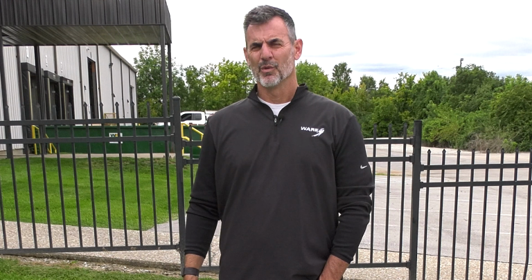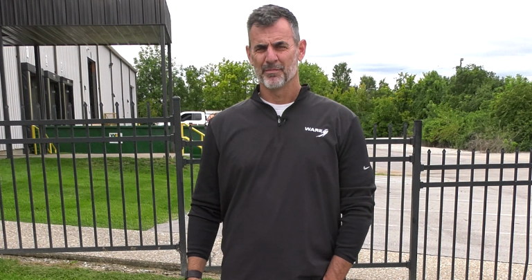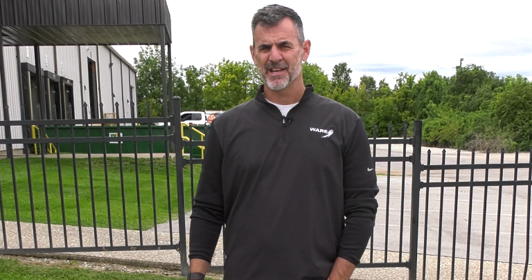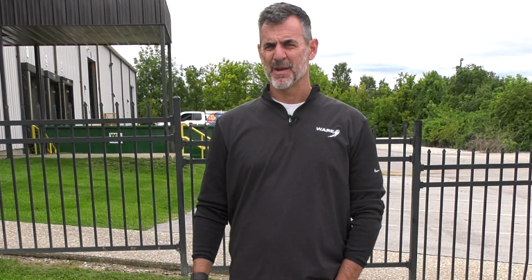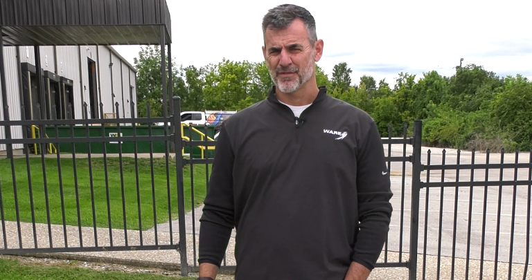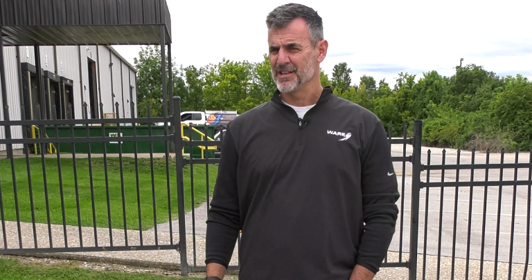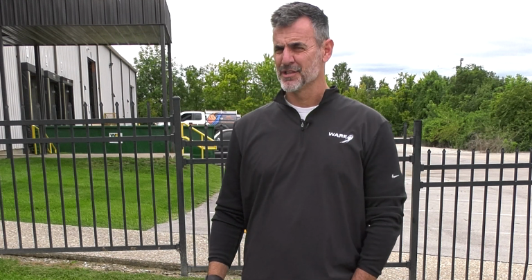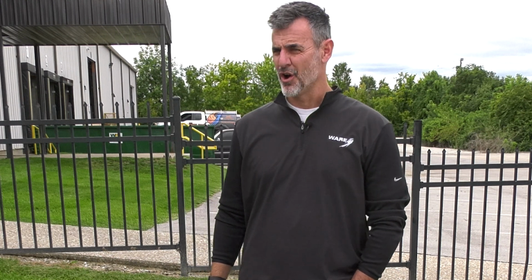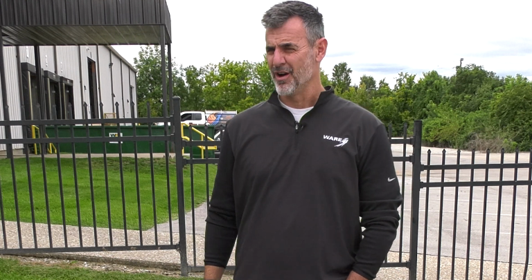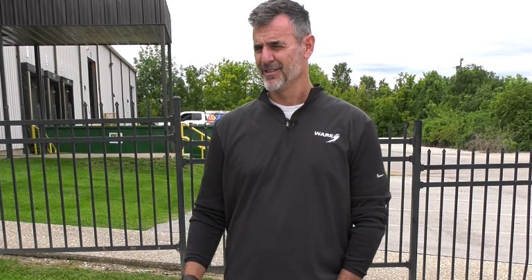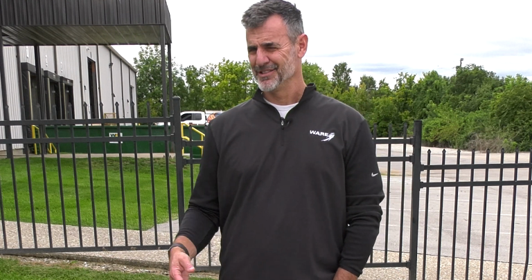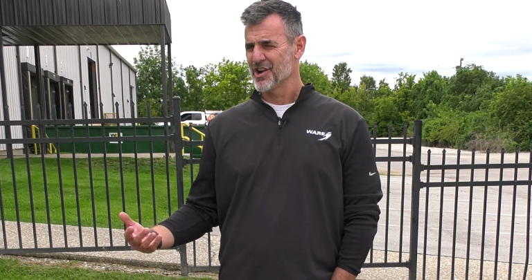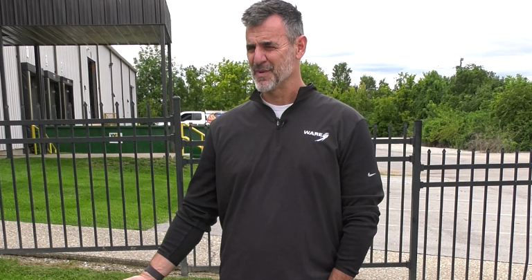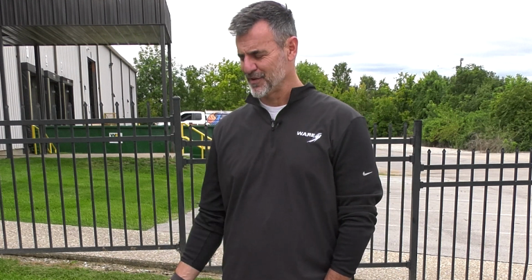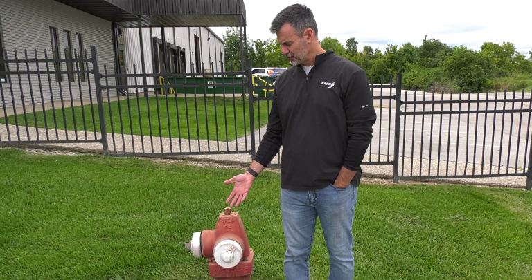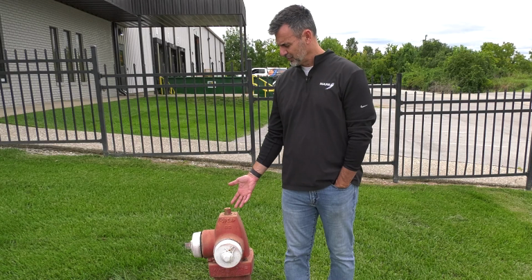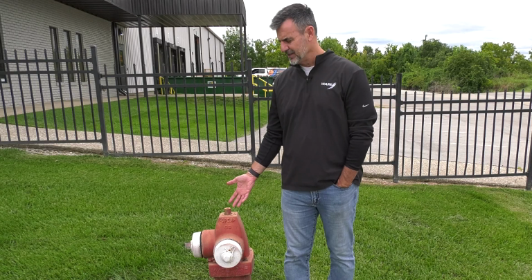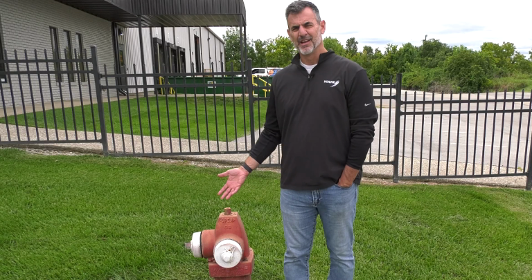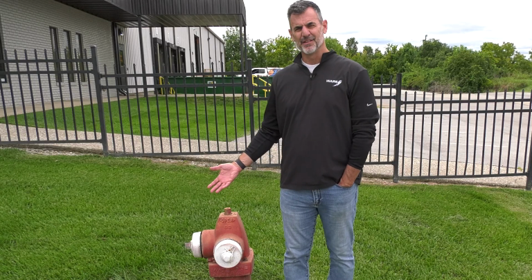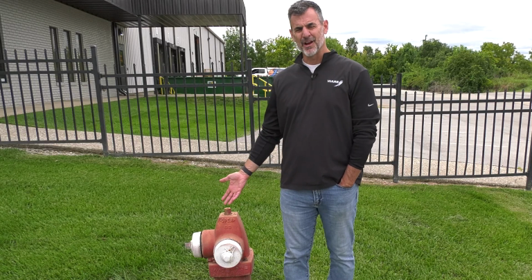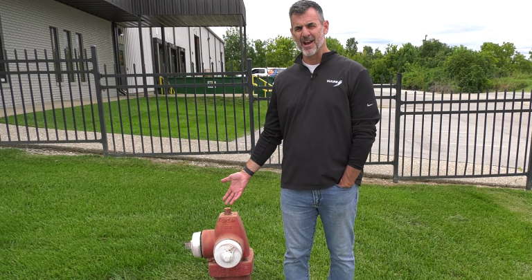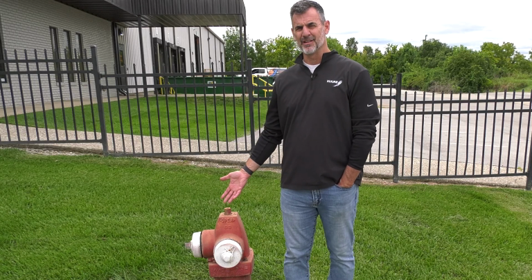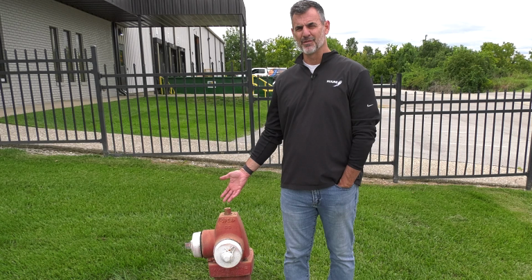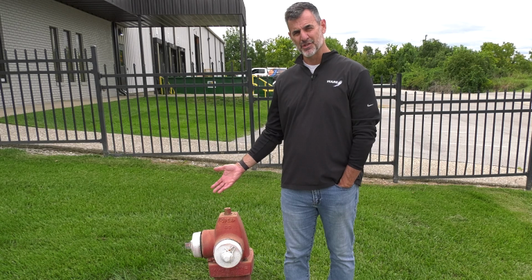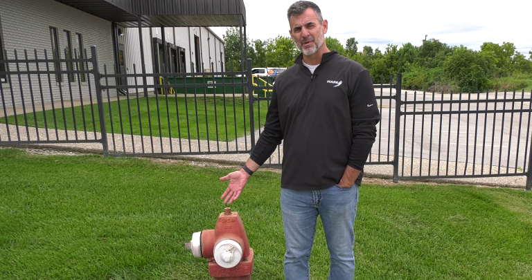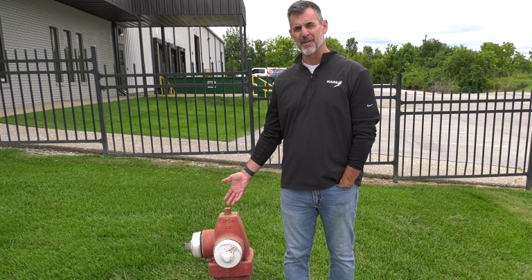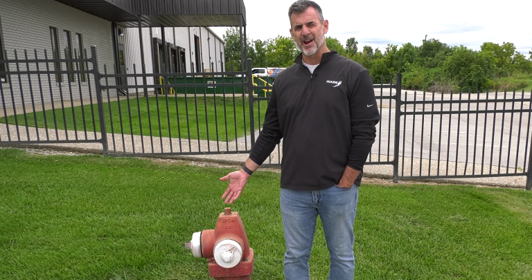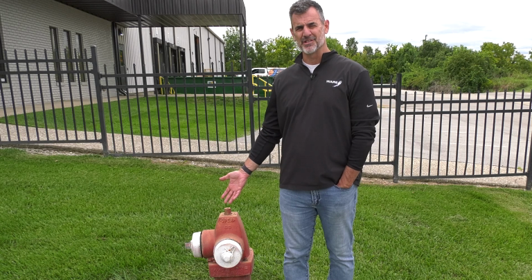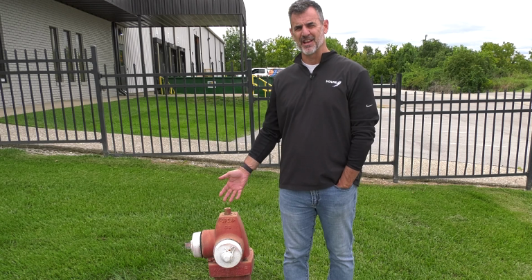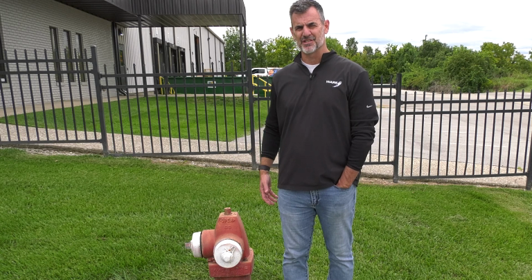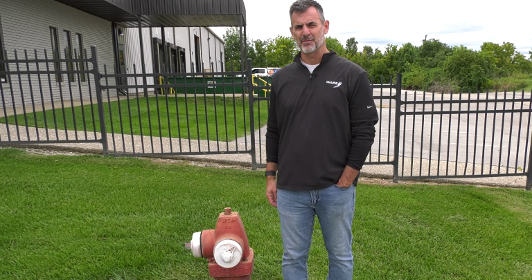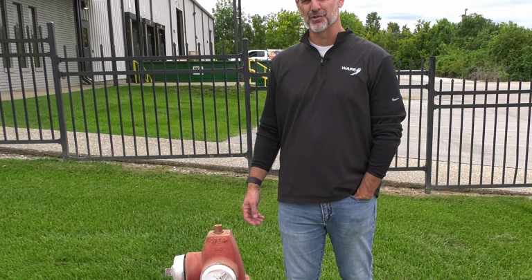Well, if man's best friend is the dog, the dog's best friend is surely the fire hydrant. And we're talking about fire hydrants today on Steam Culture.